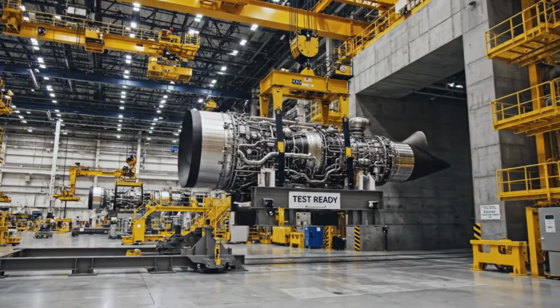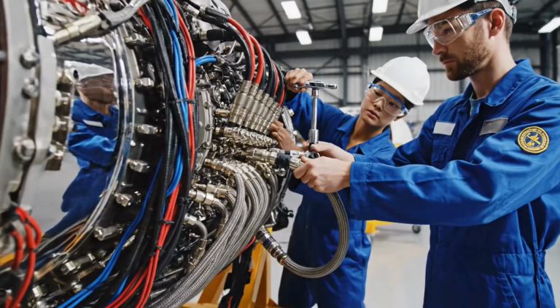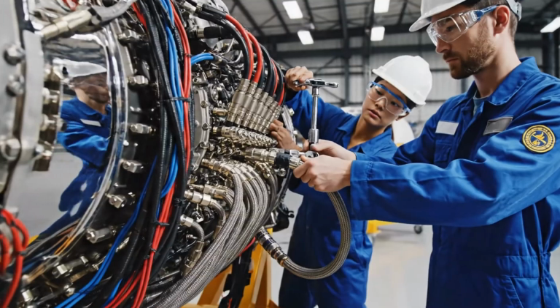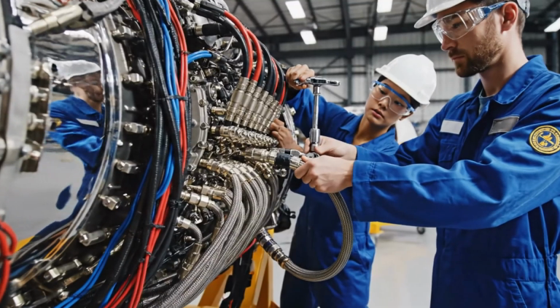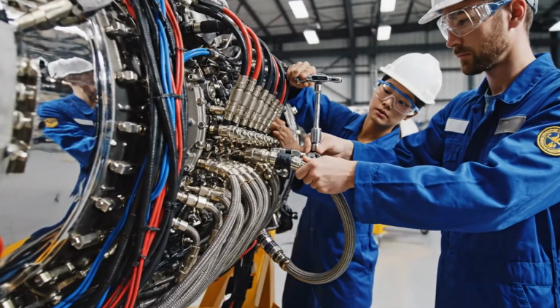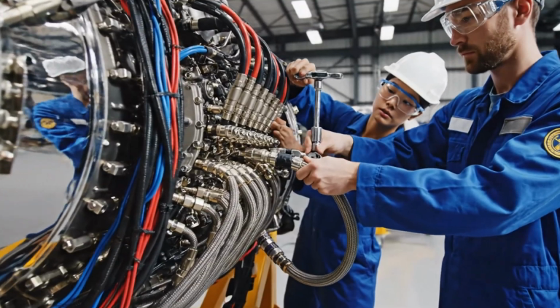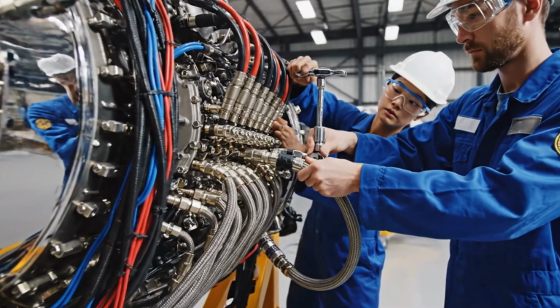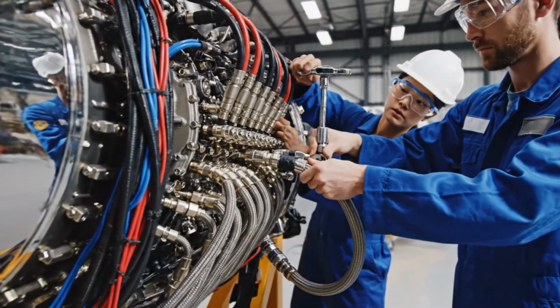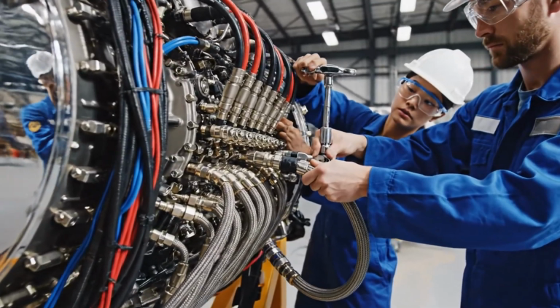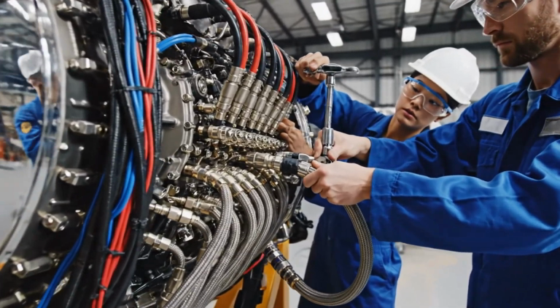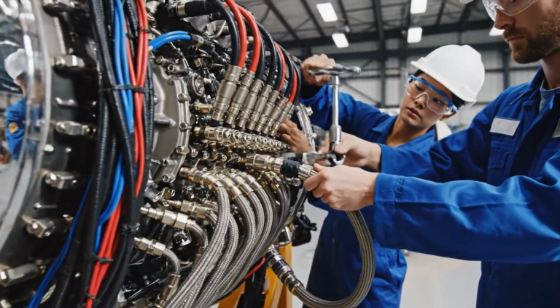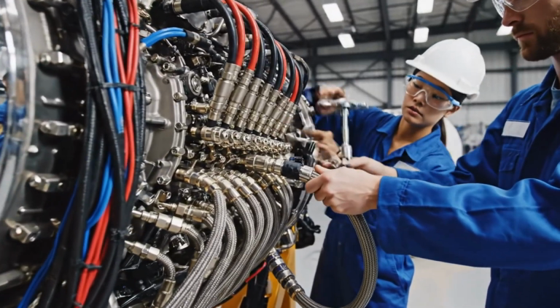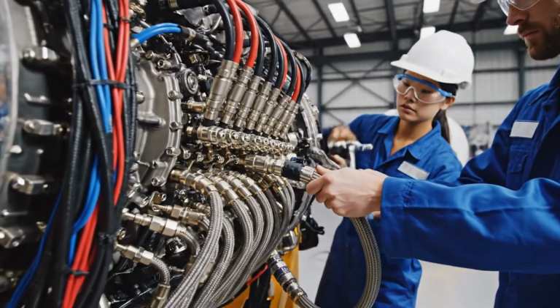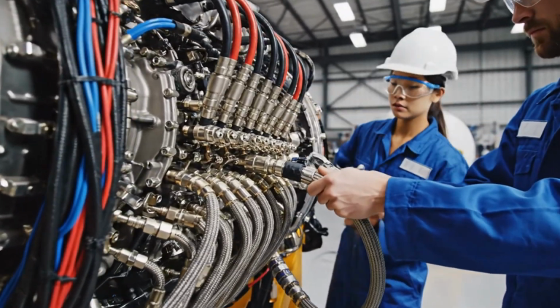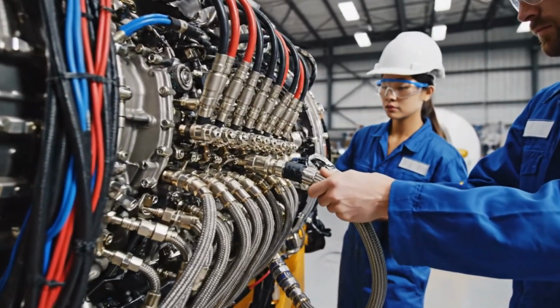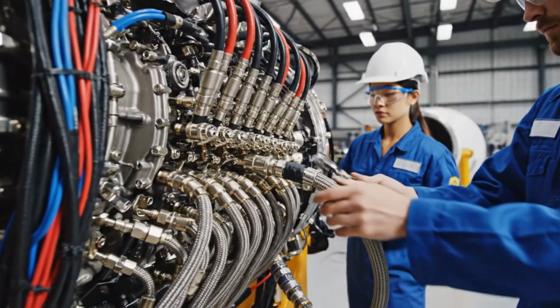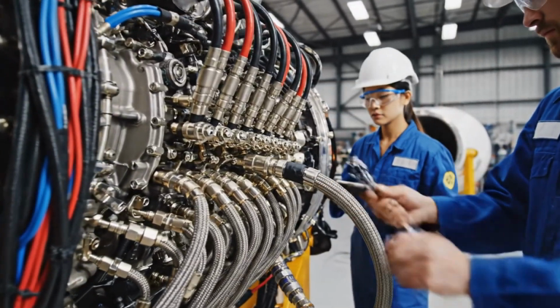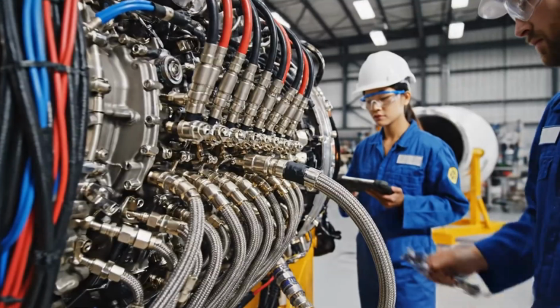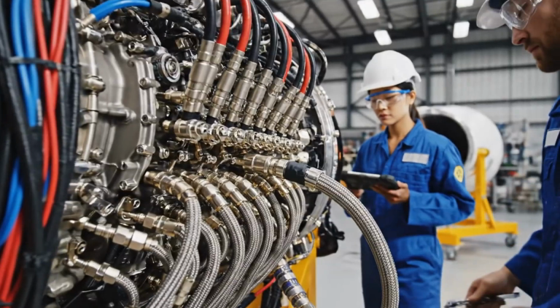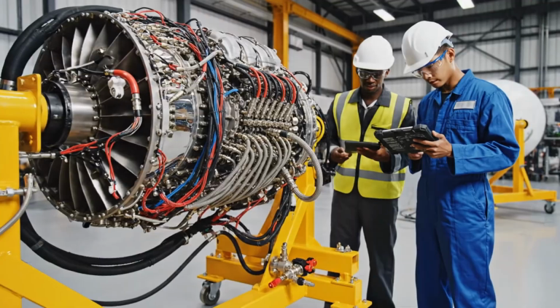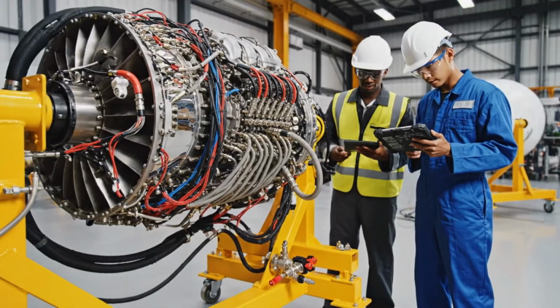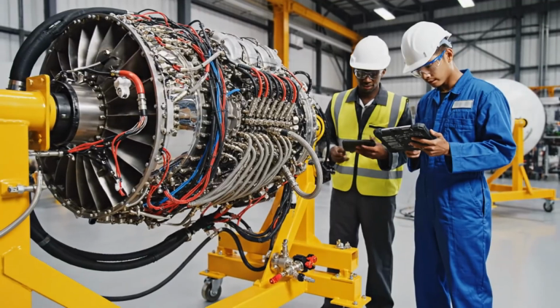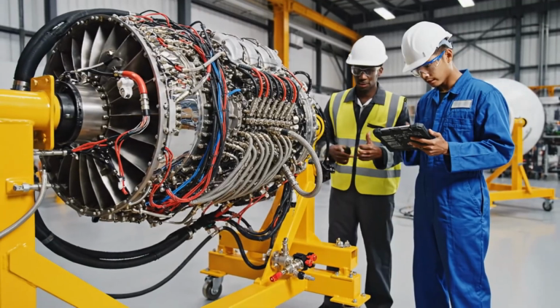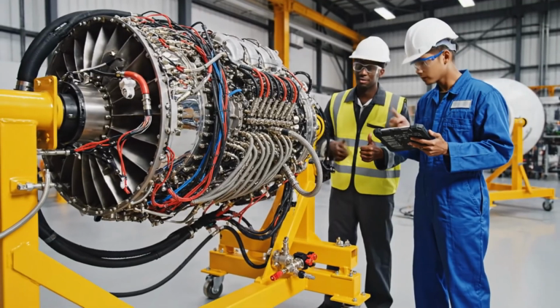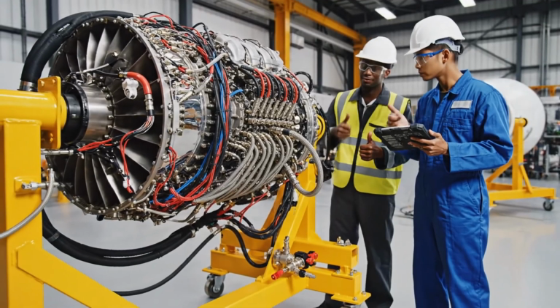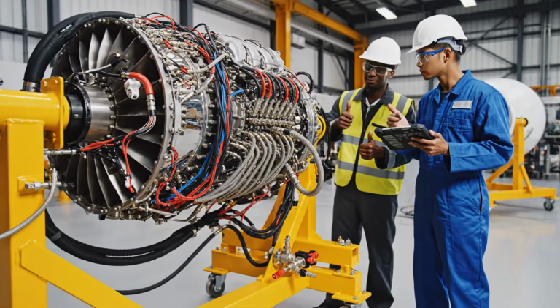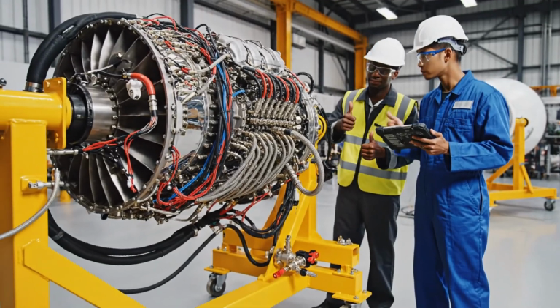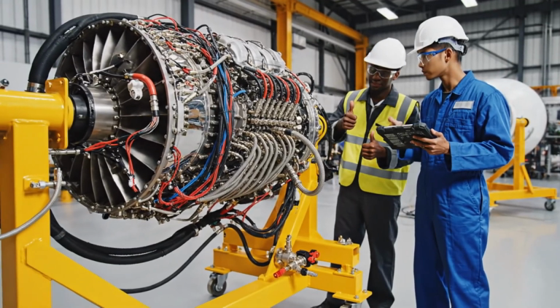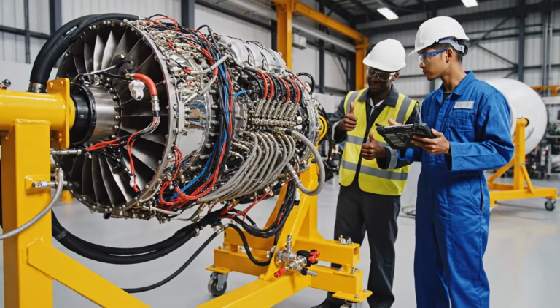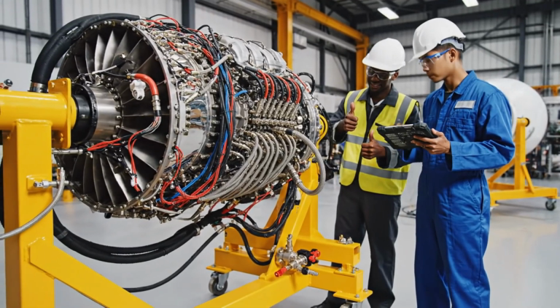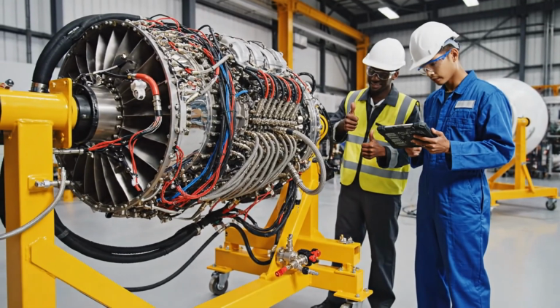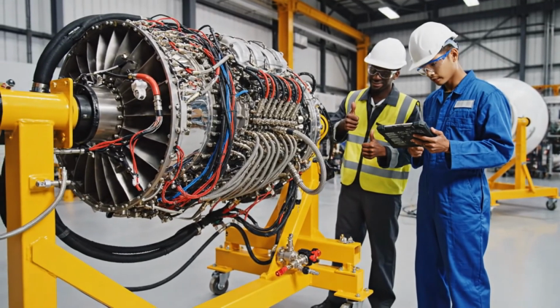Torque check complete on line 3. Confirming connection on J4. Telemetry reading stable.